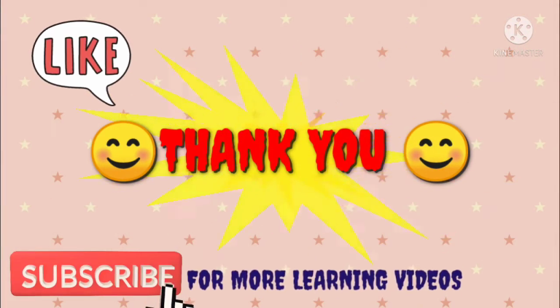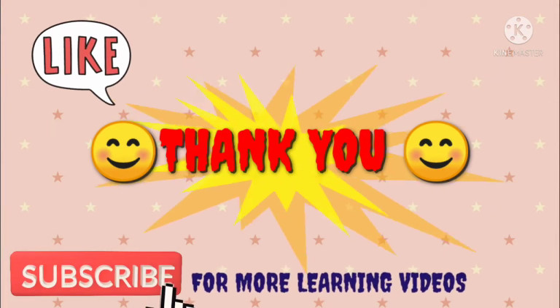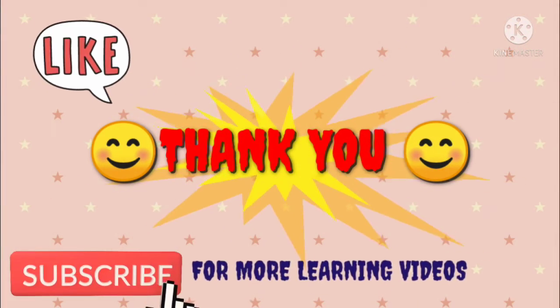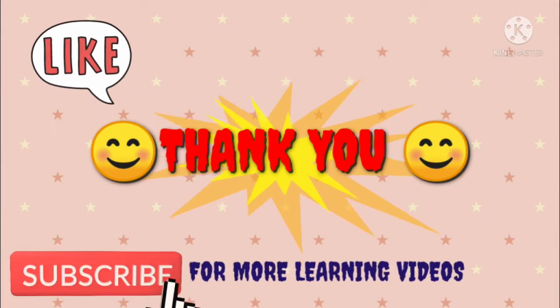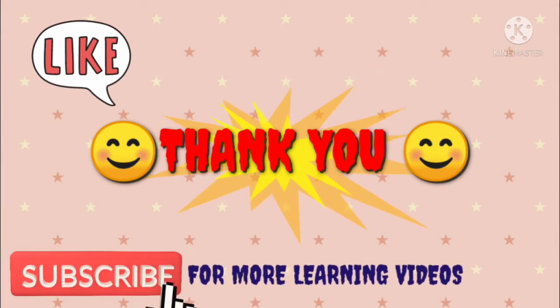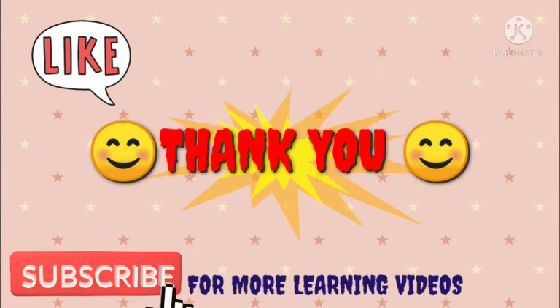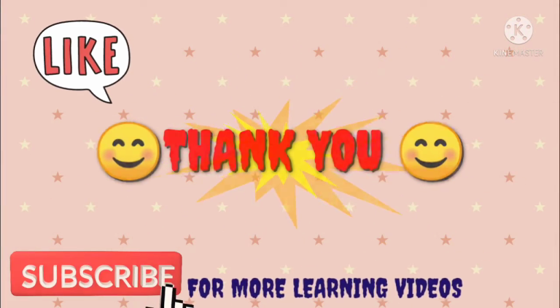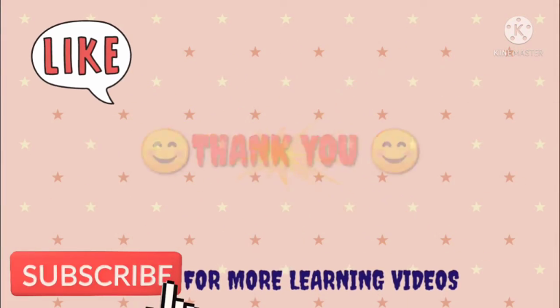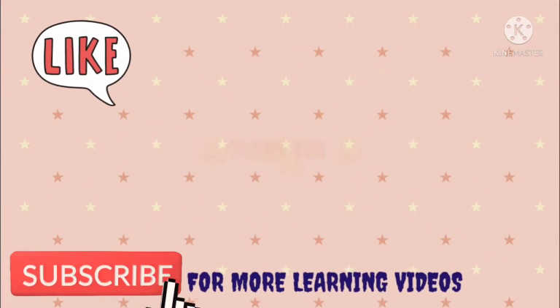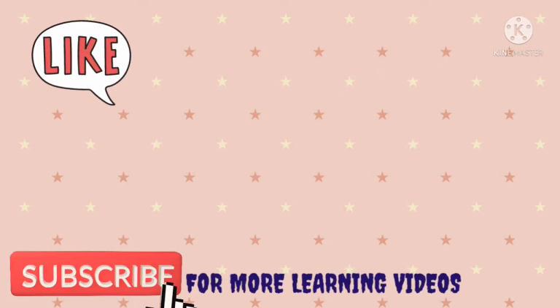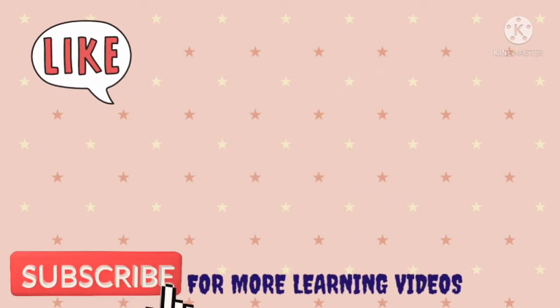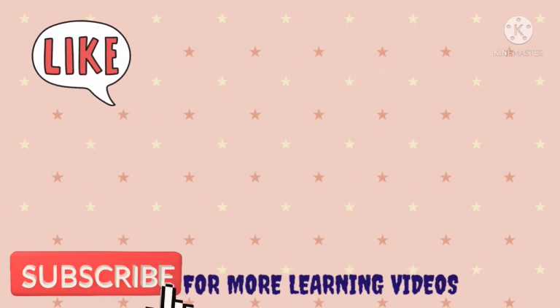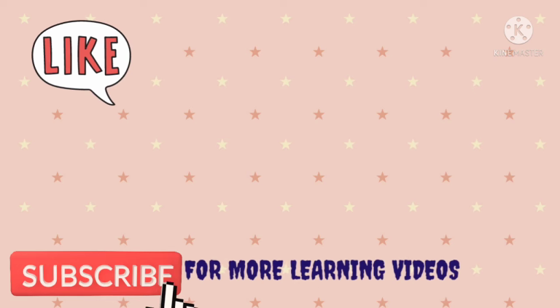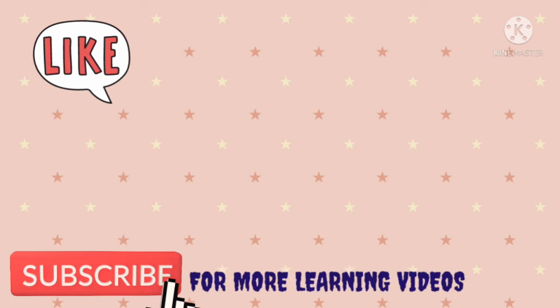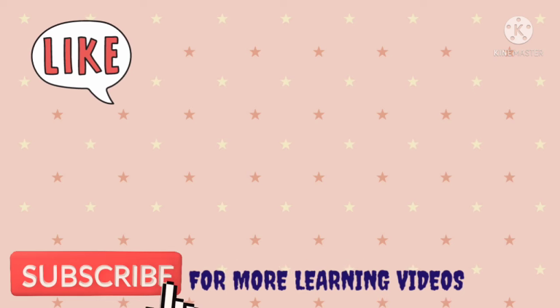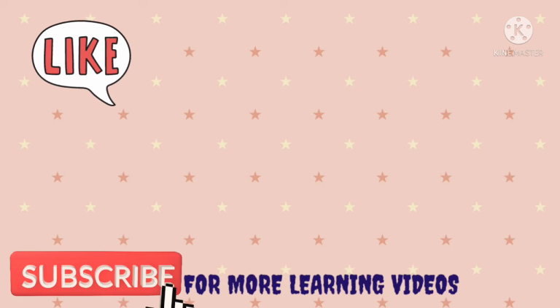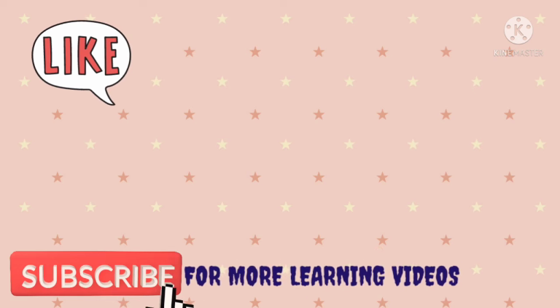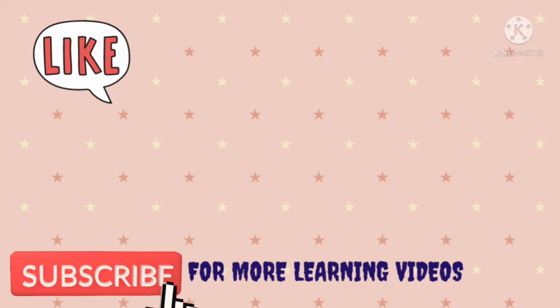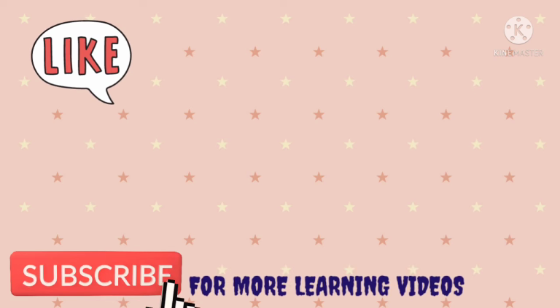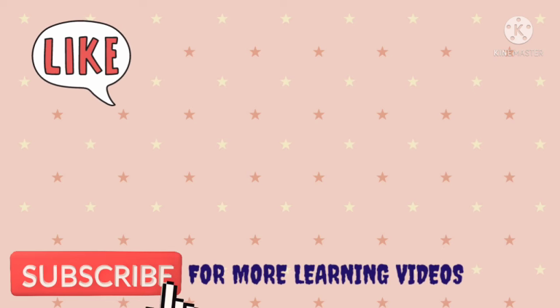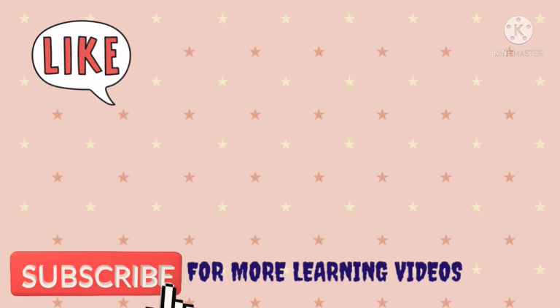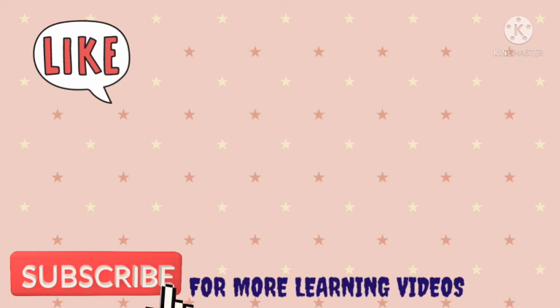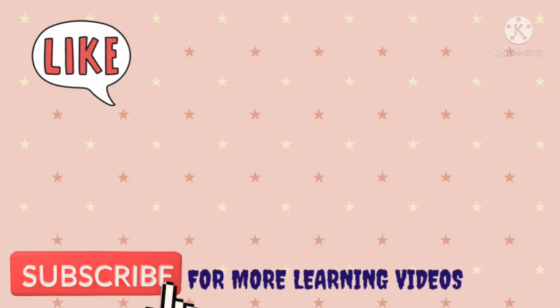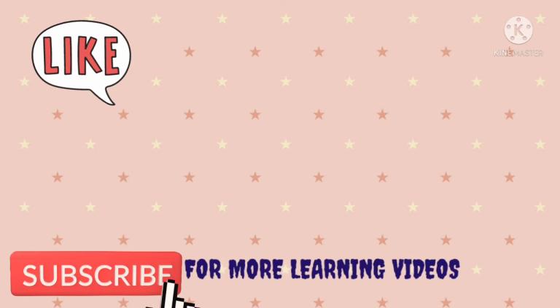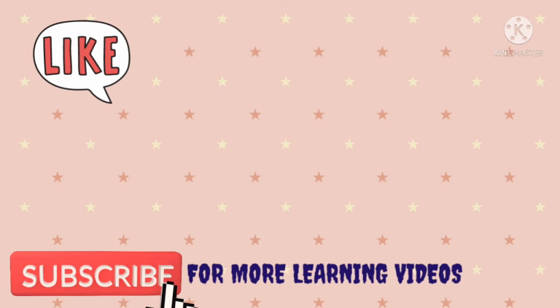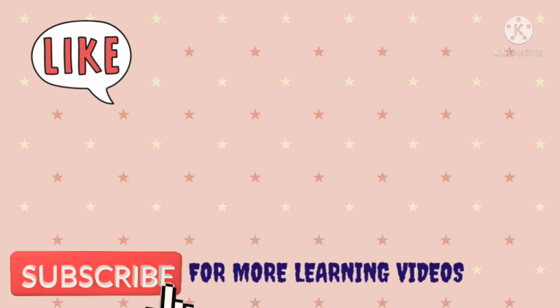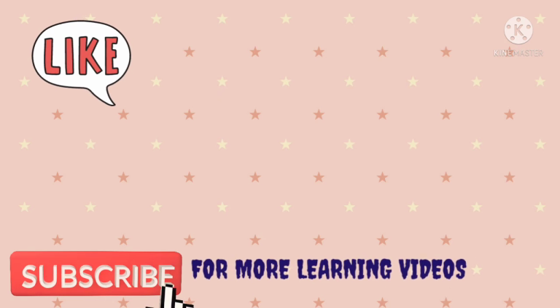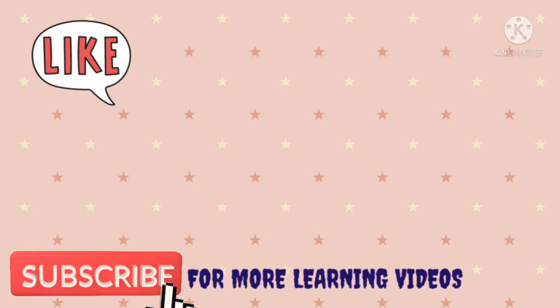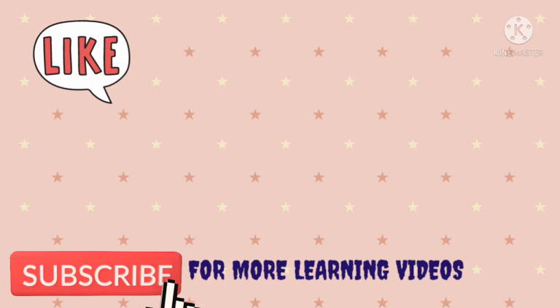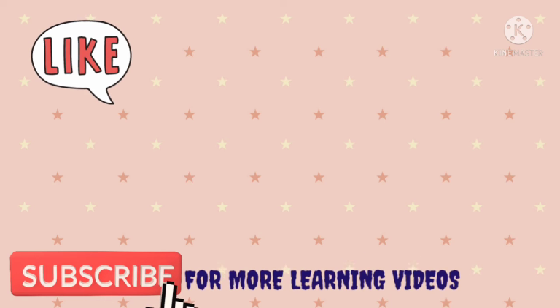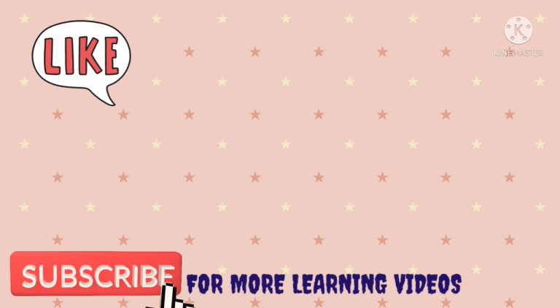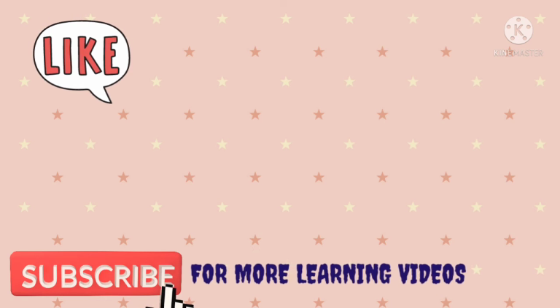Thank you. Subscribe for more learning videos and like it.